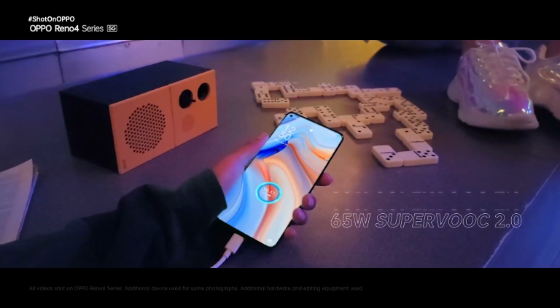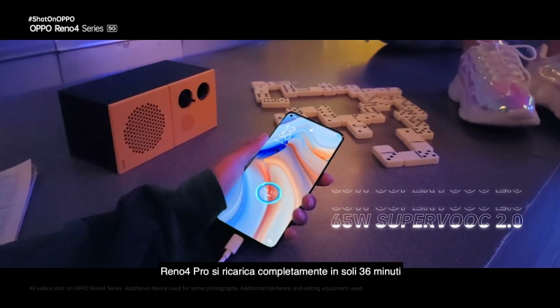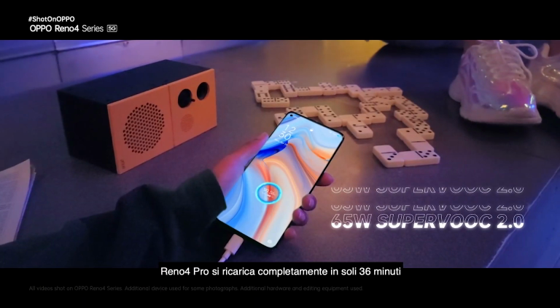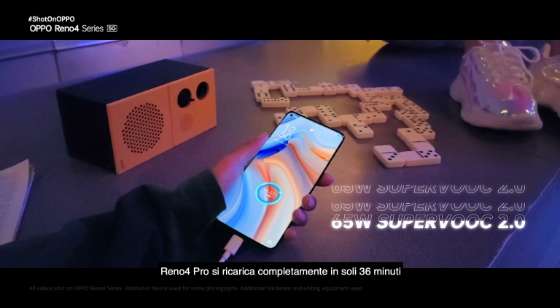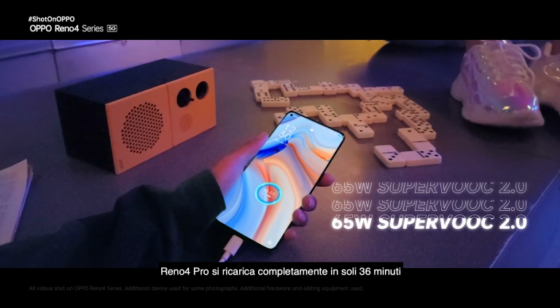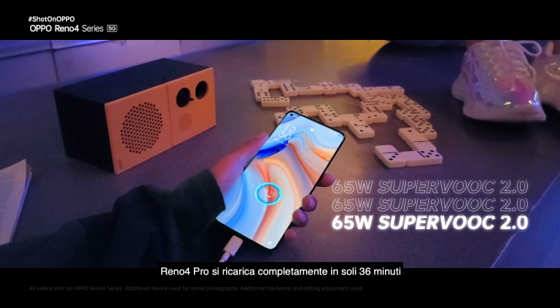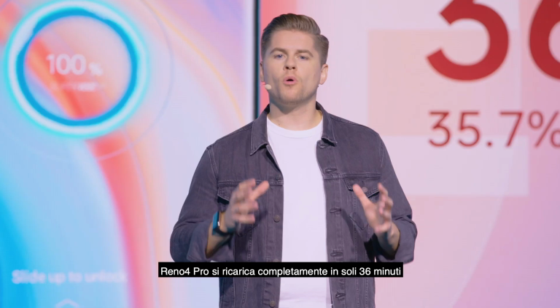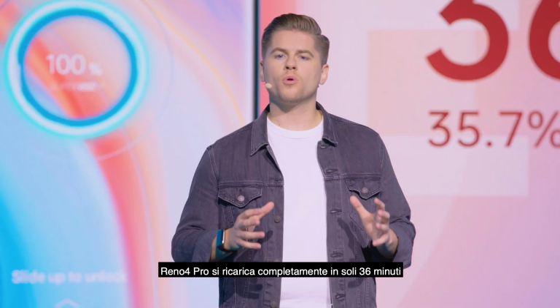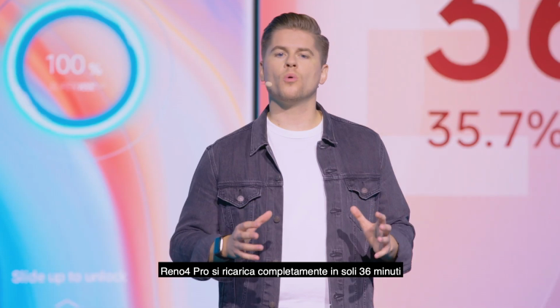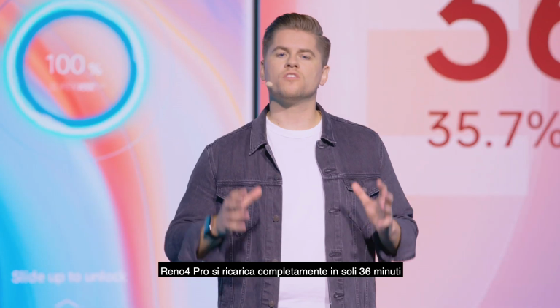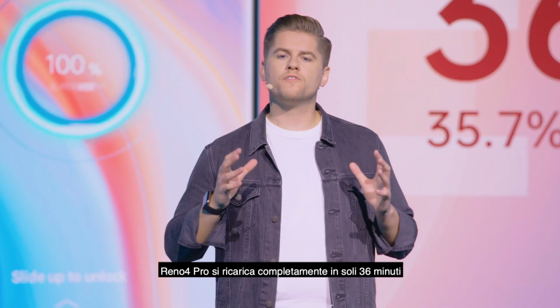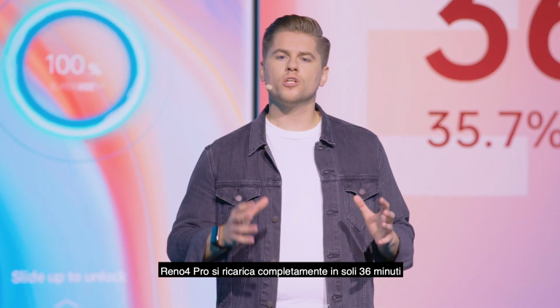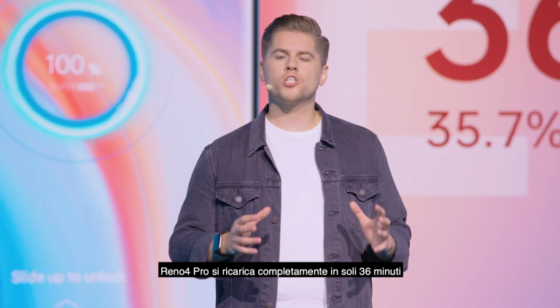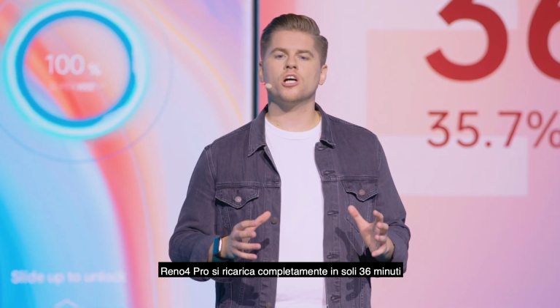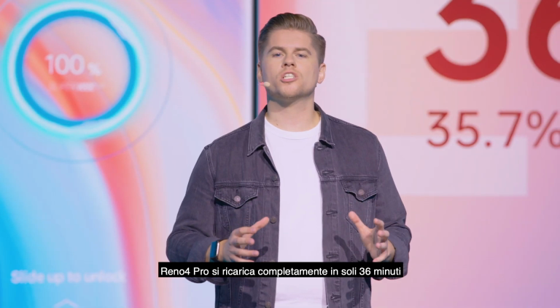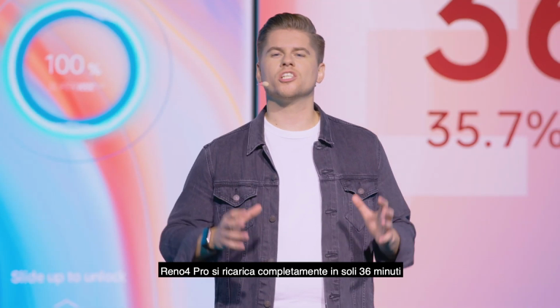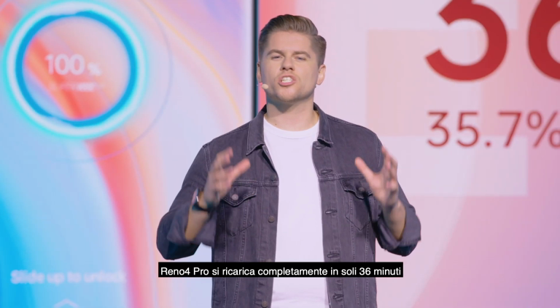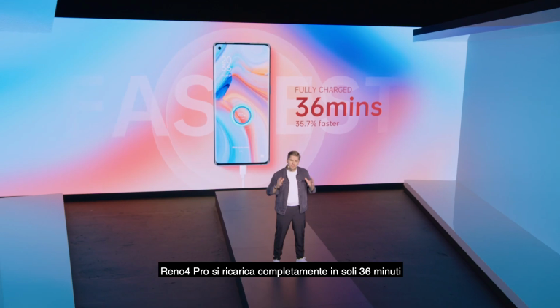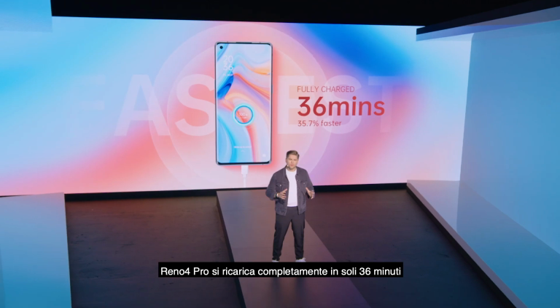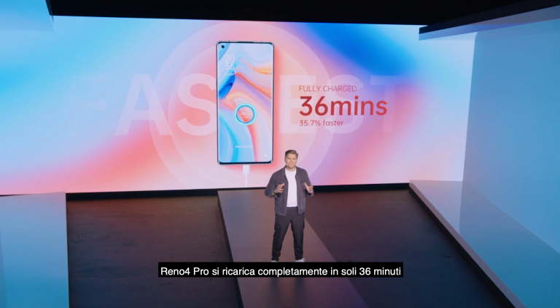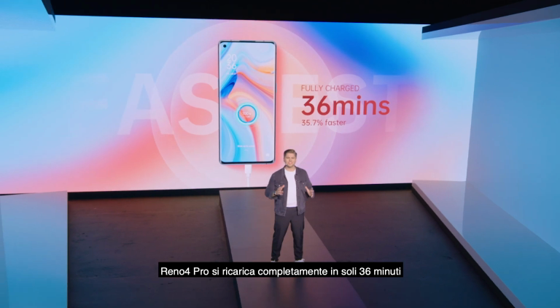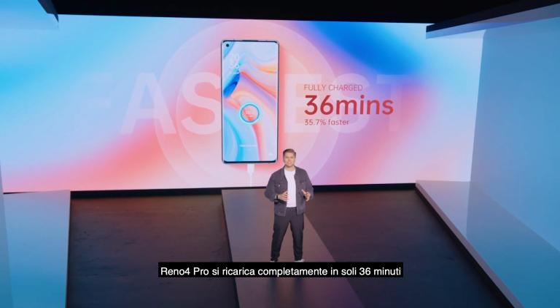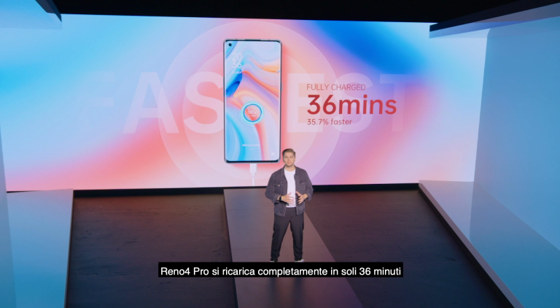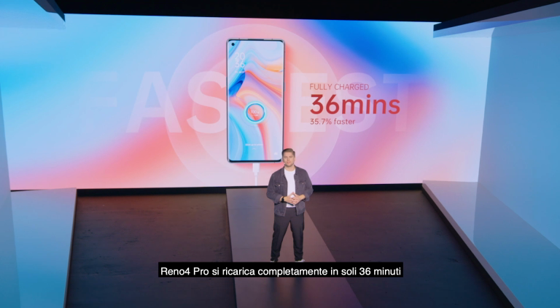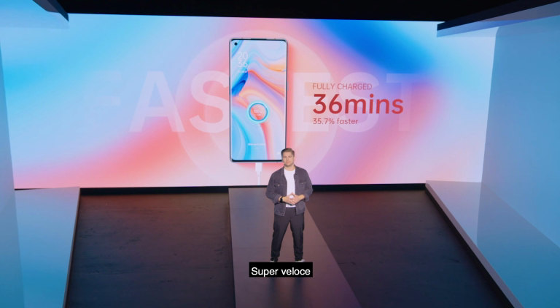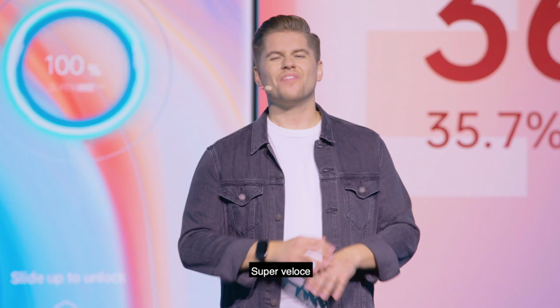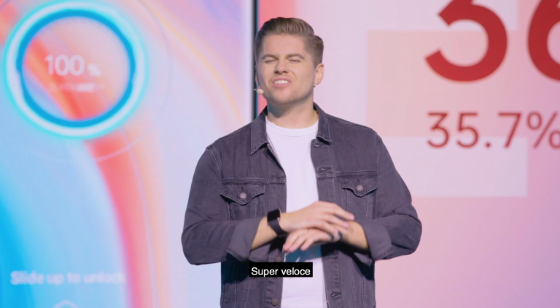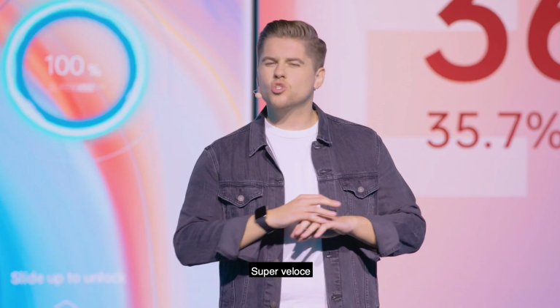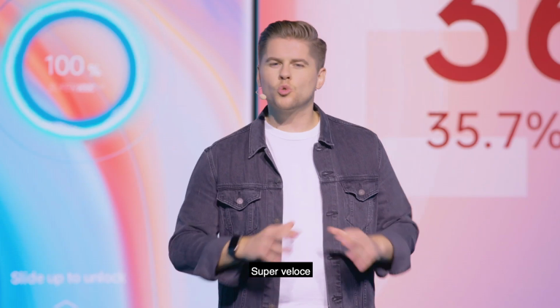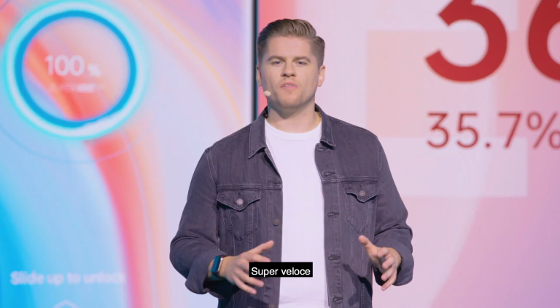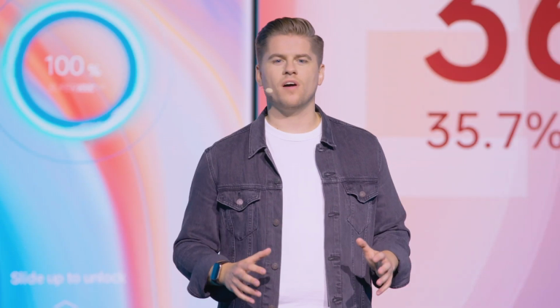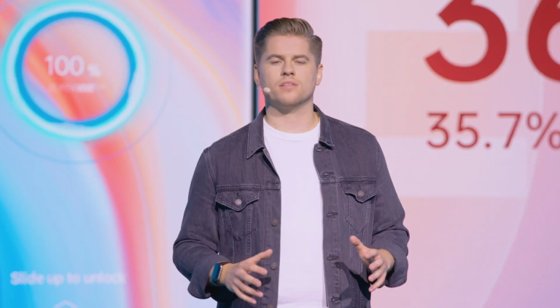The Reno4 Pro is fully charged in just 36 minutes. That's super fast.